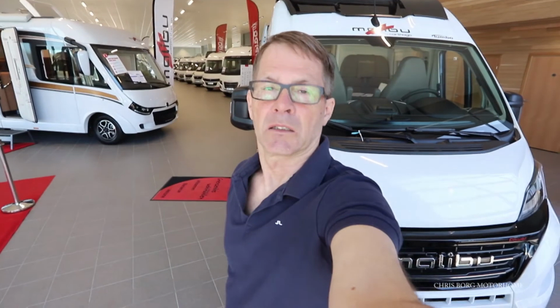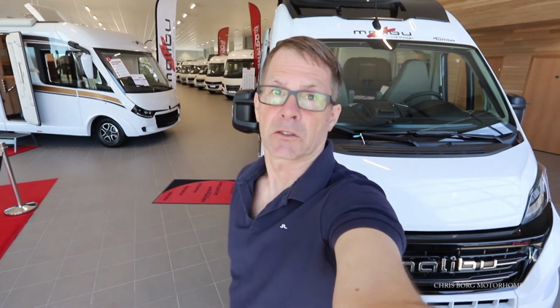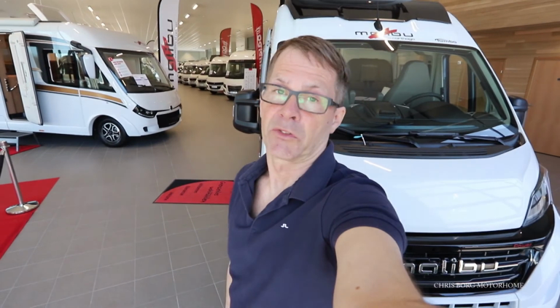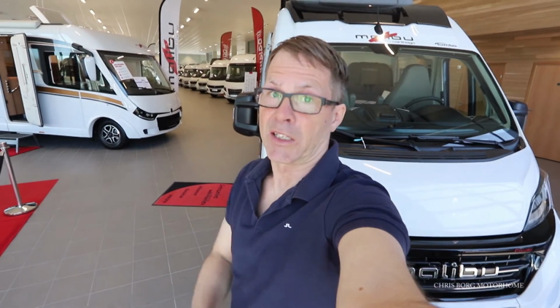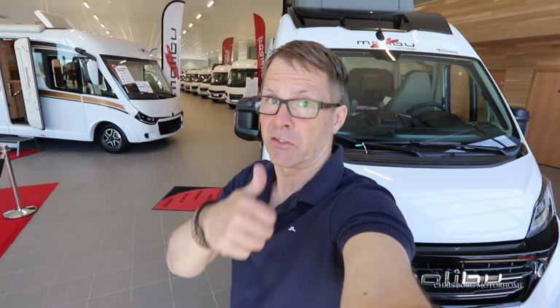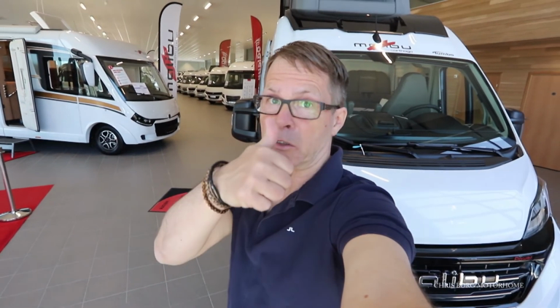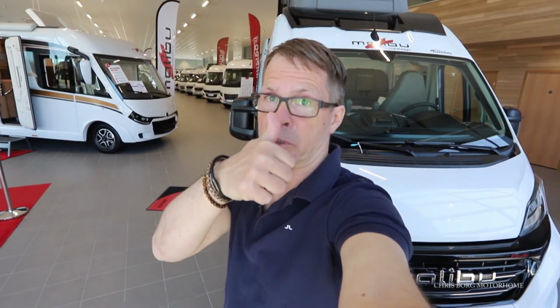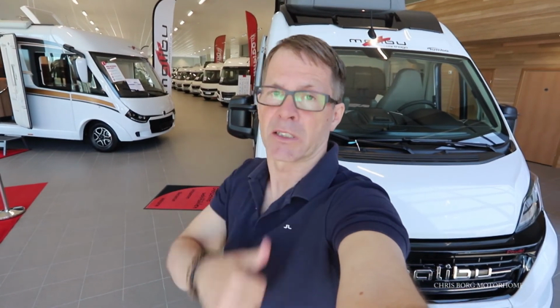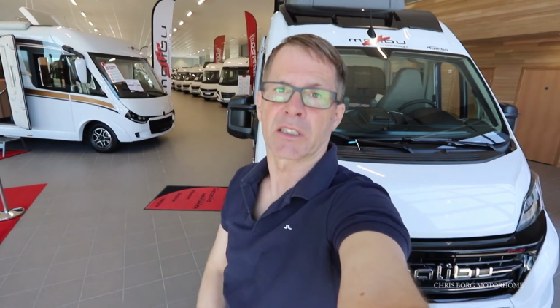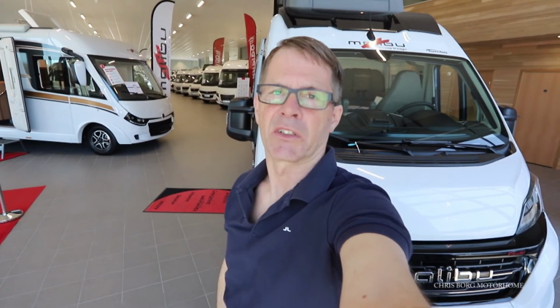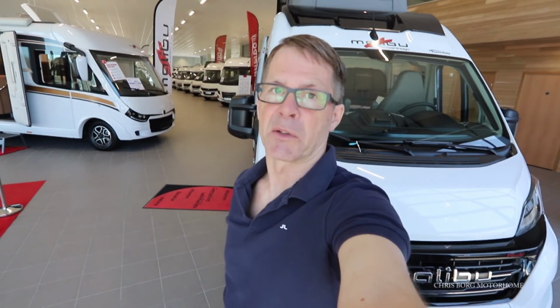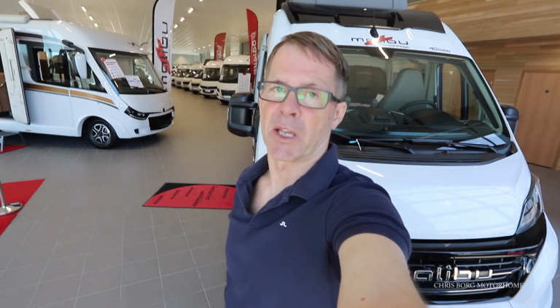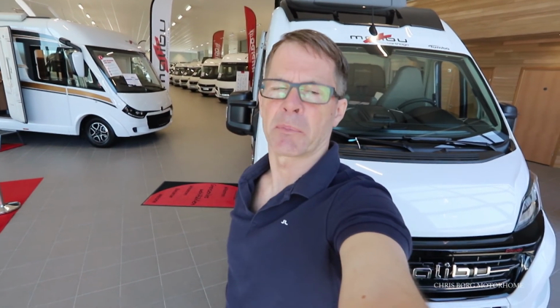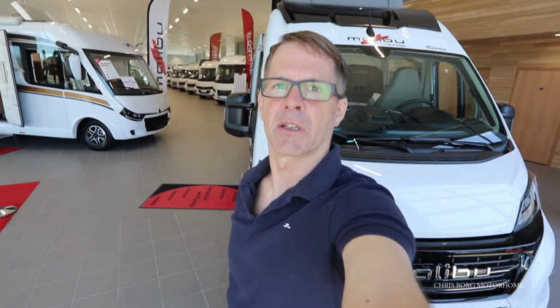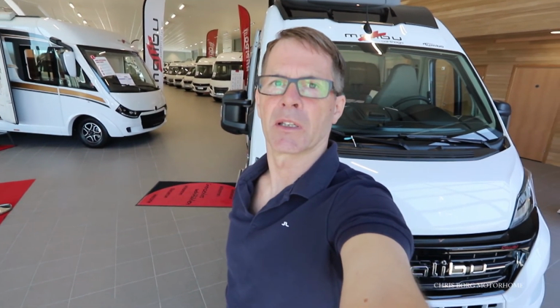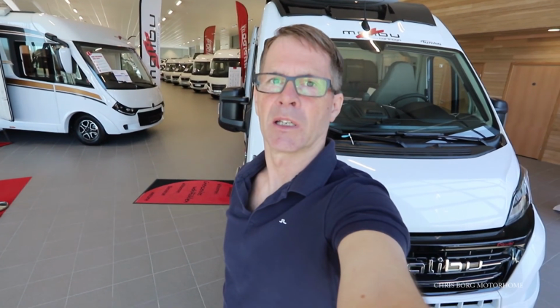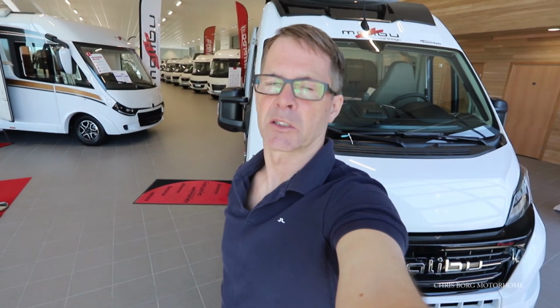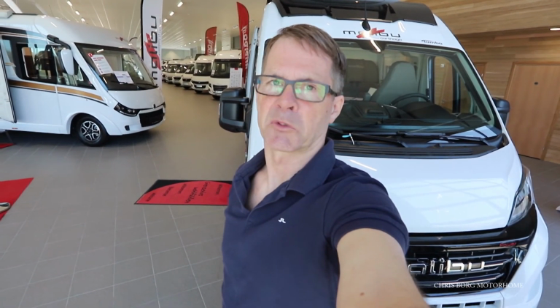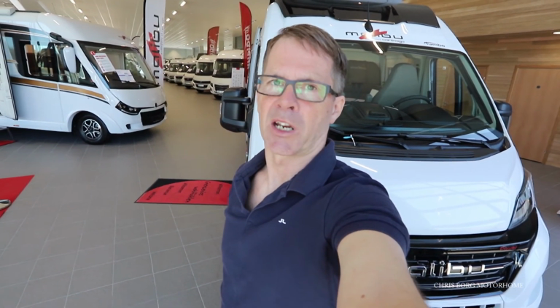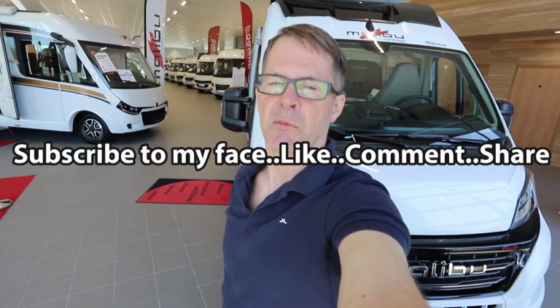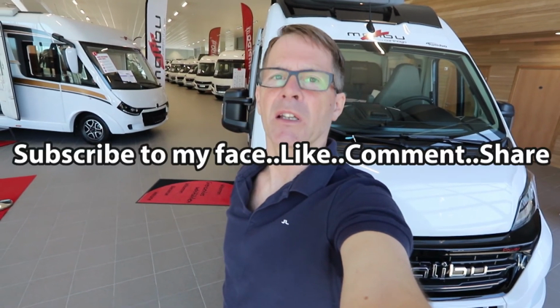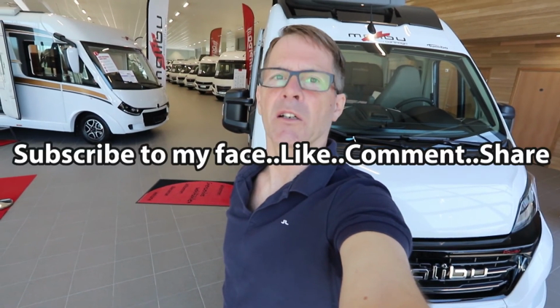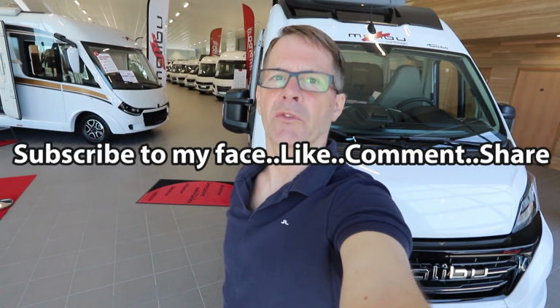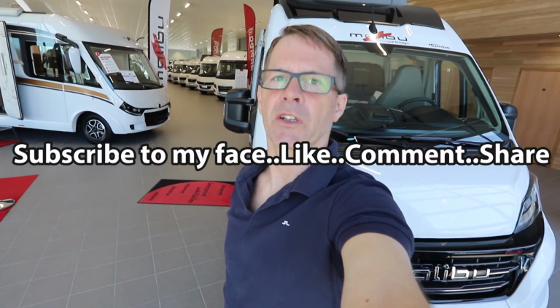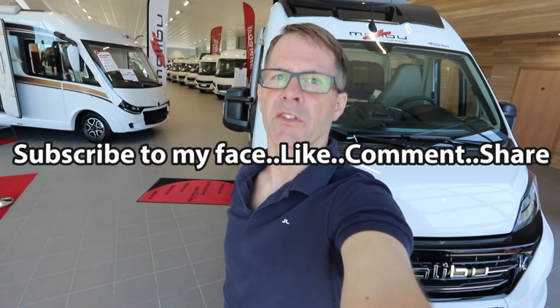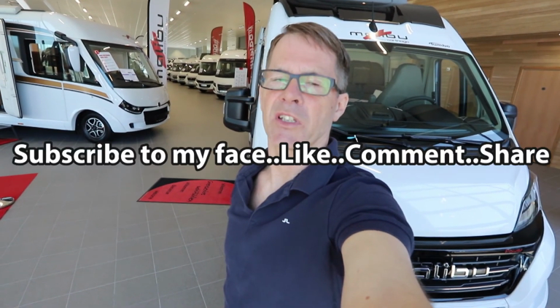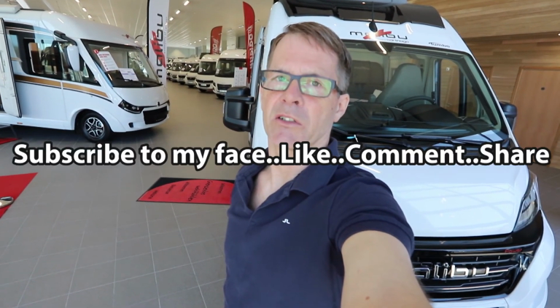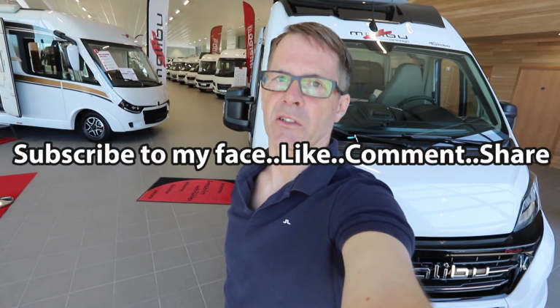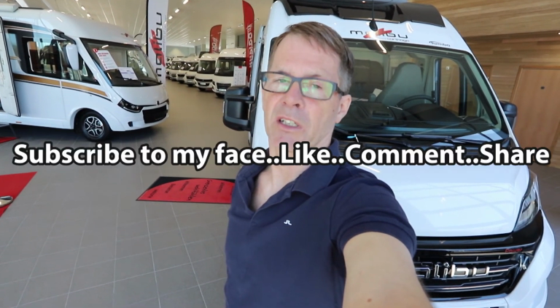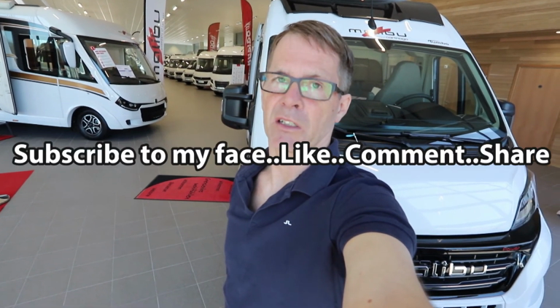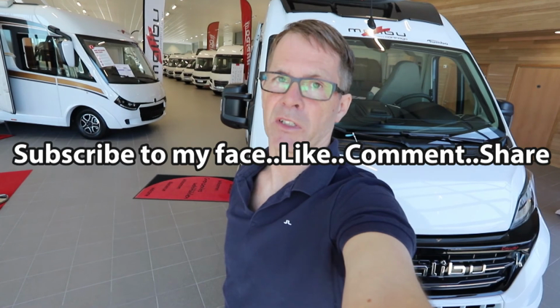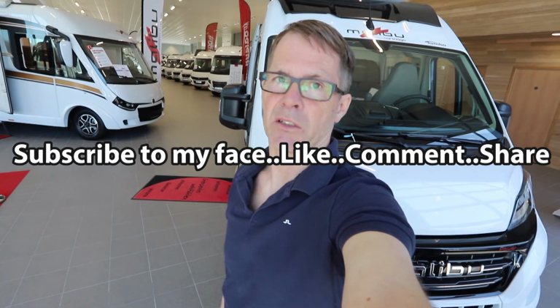If you like this video, please give it a thumbs up and subscribe. Hopefully see you in another video.